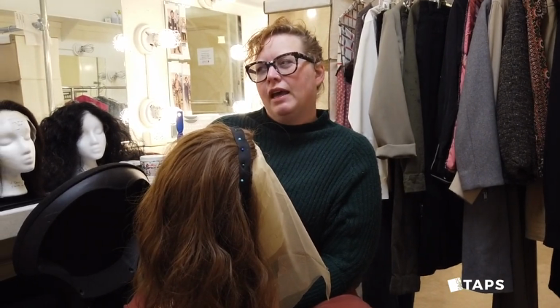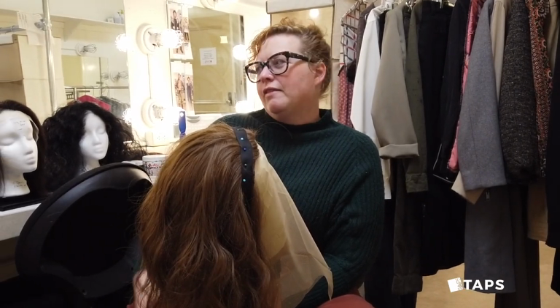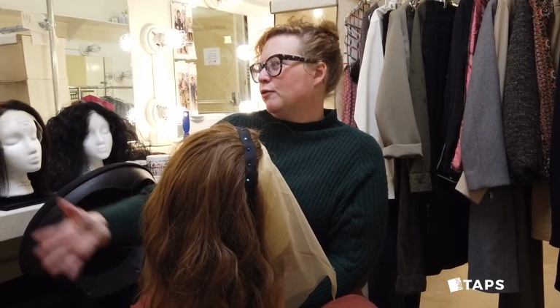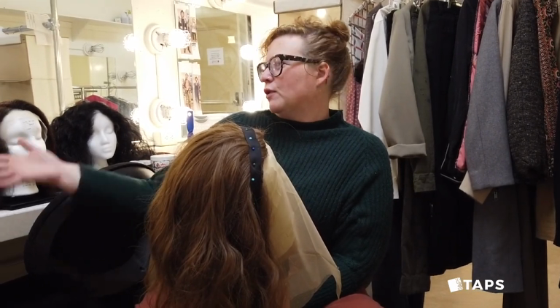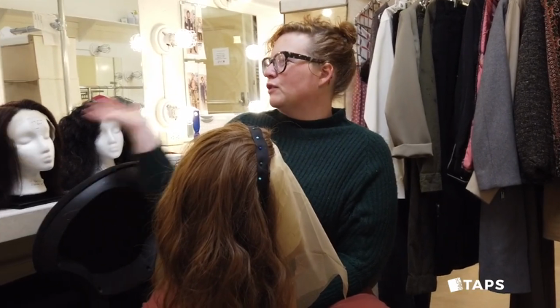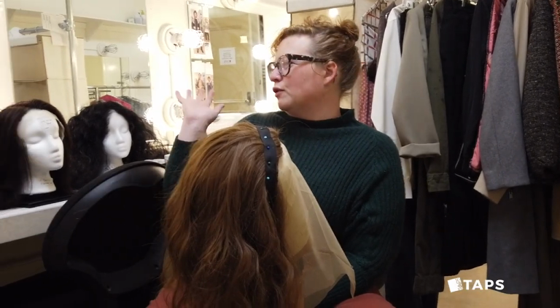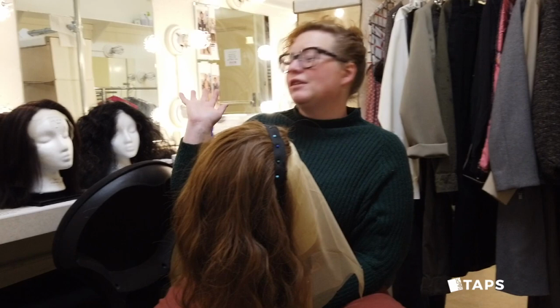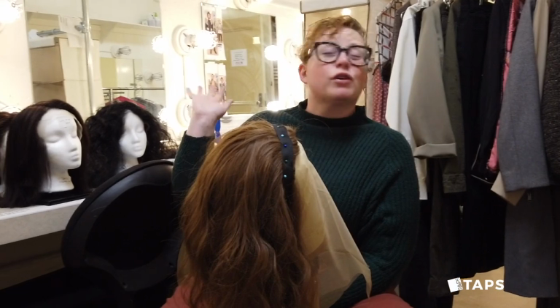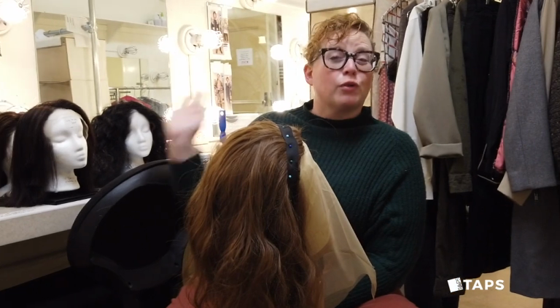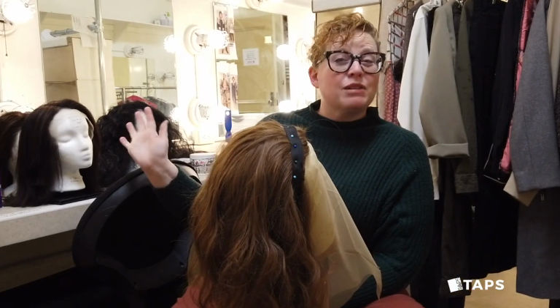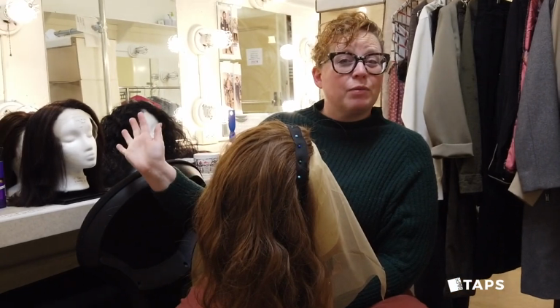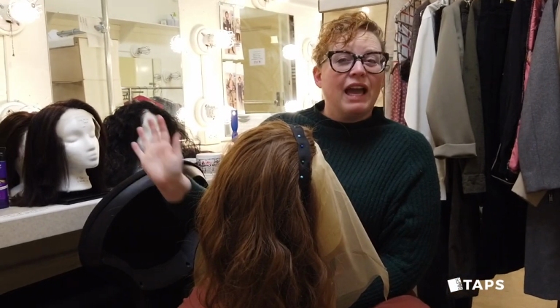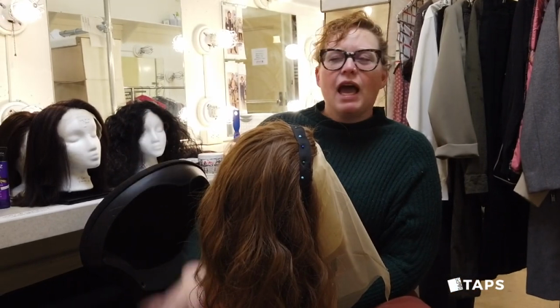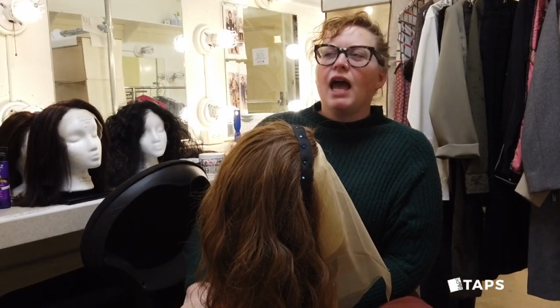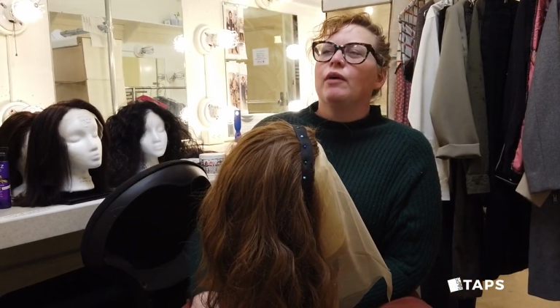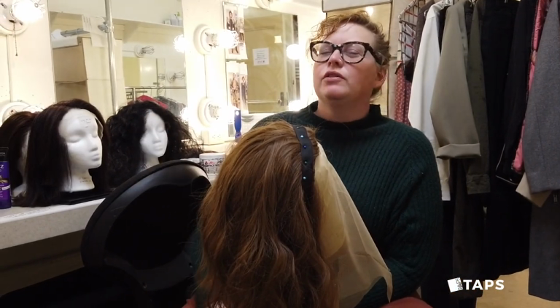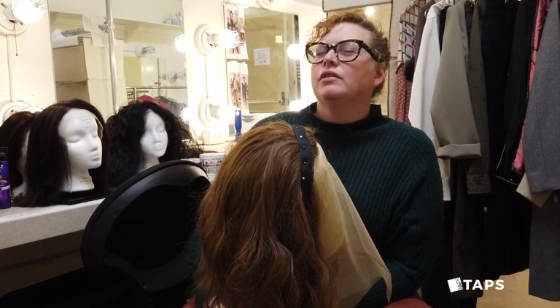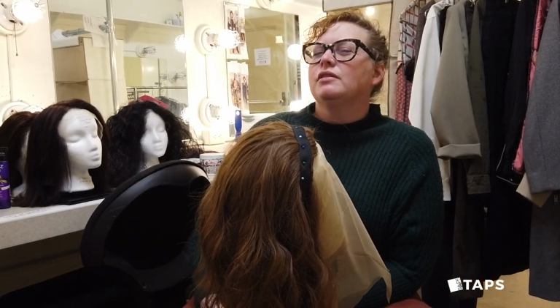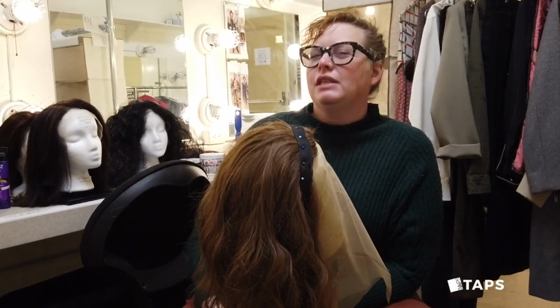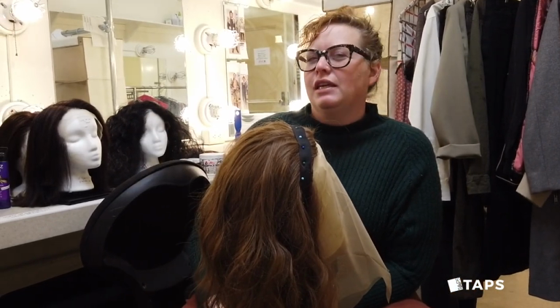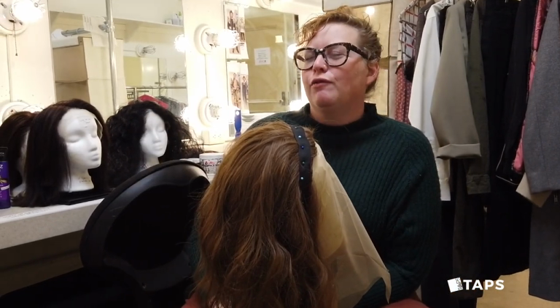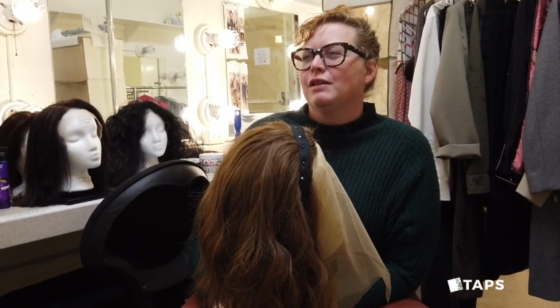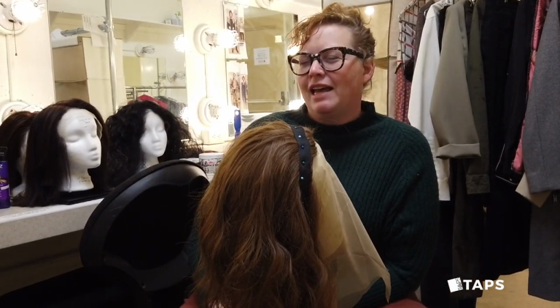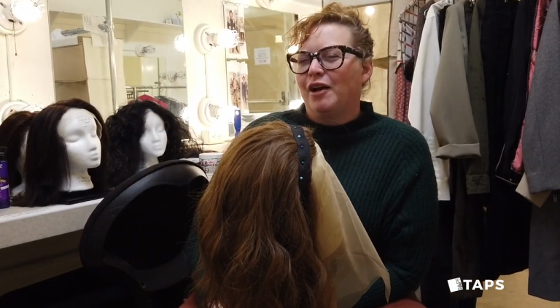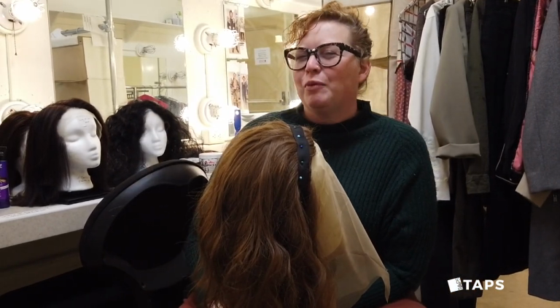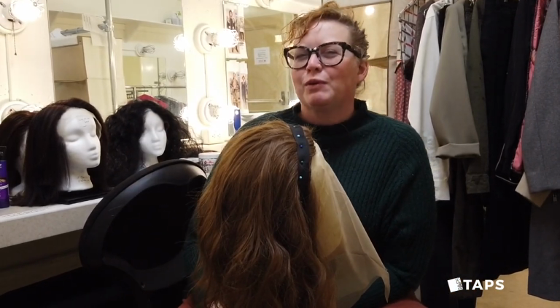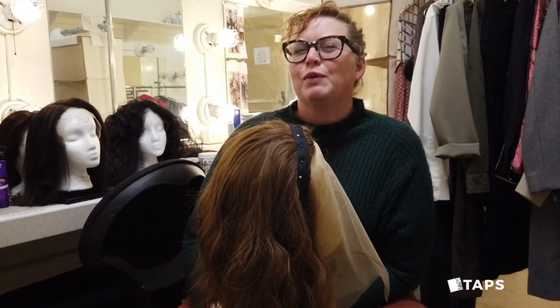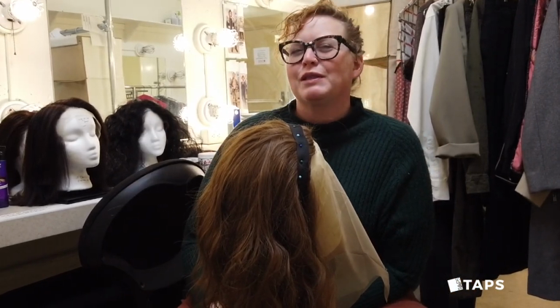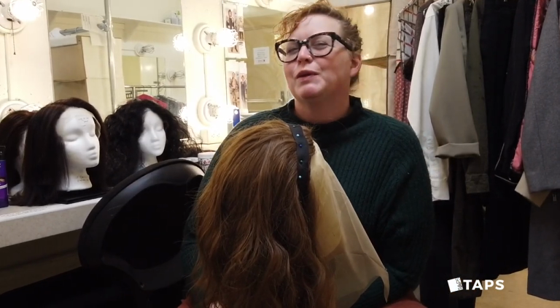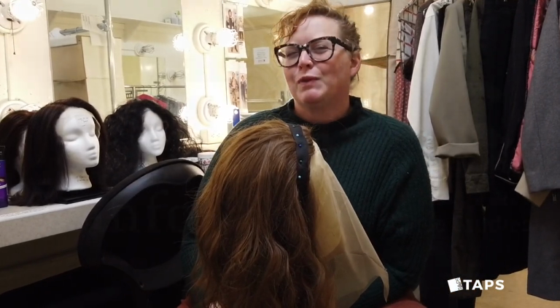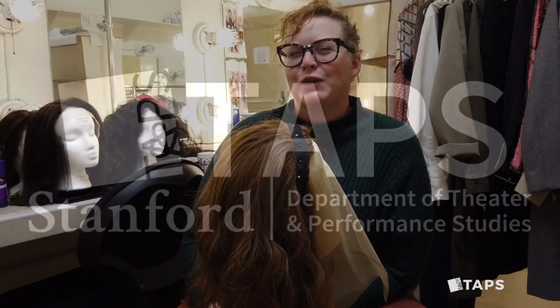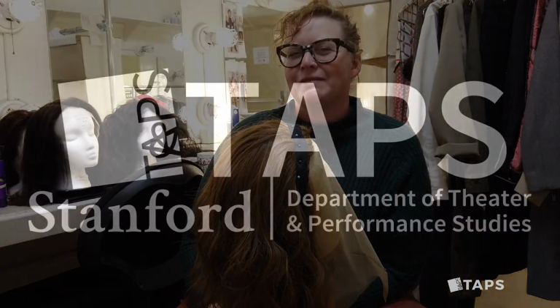And those are the wigs for Julius Caesar. So come see the play, and I want you to see if you can tell which ones are wigs and which ones aren't.